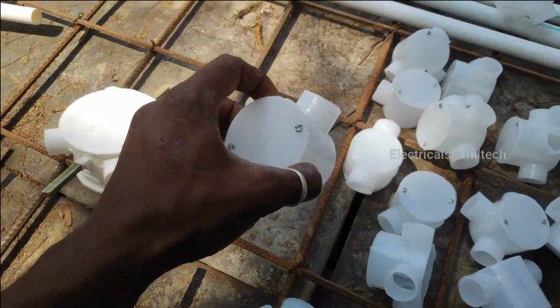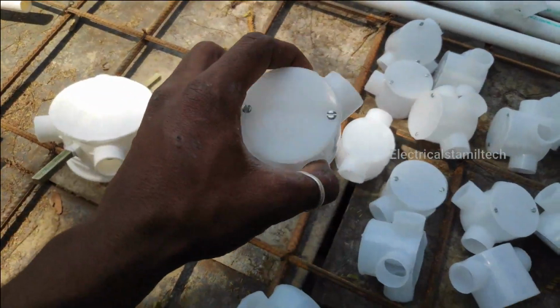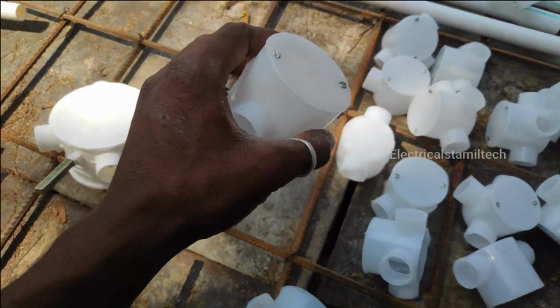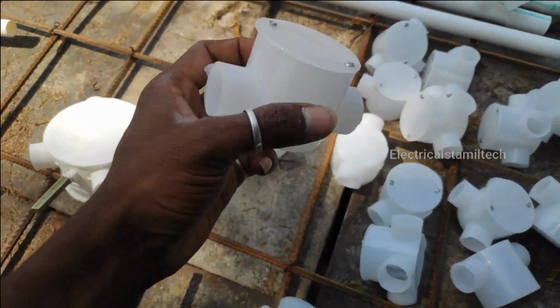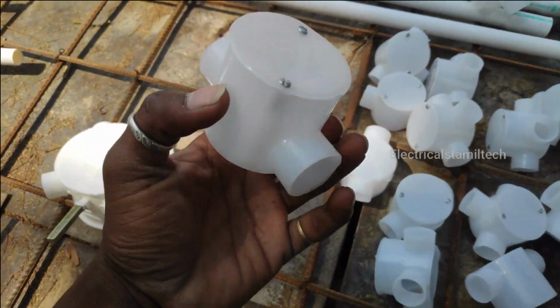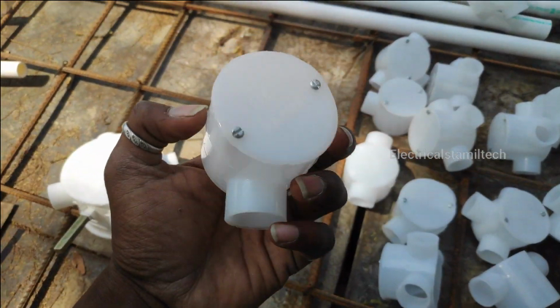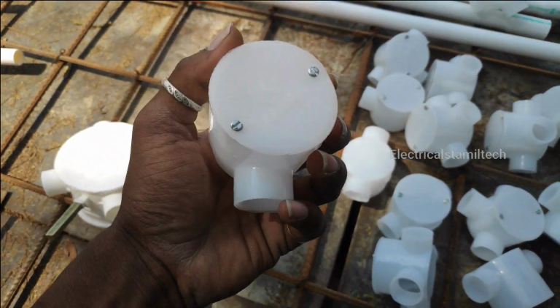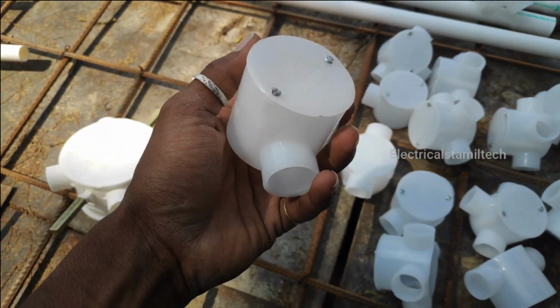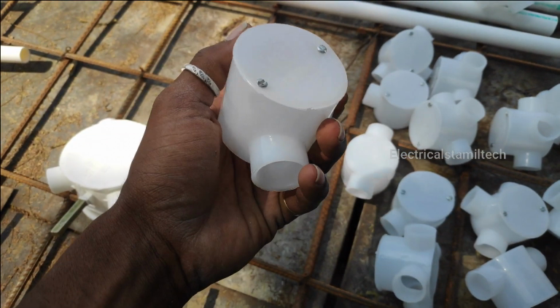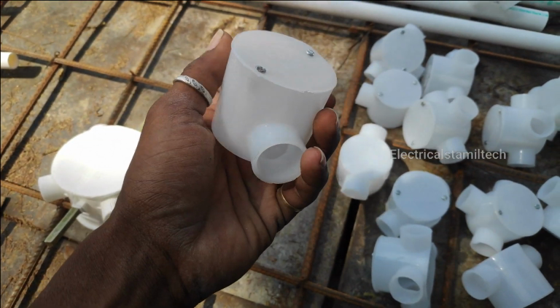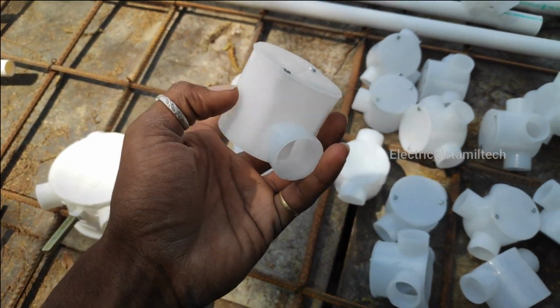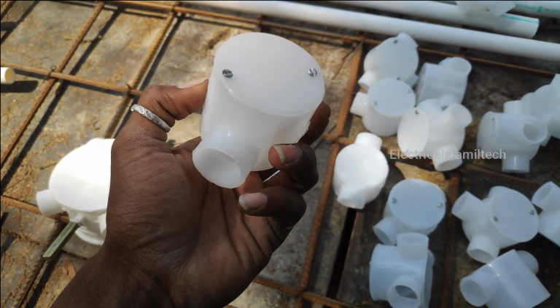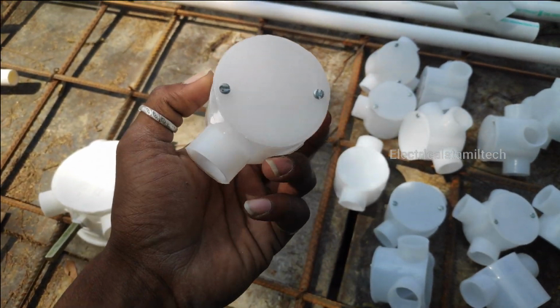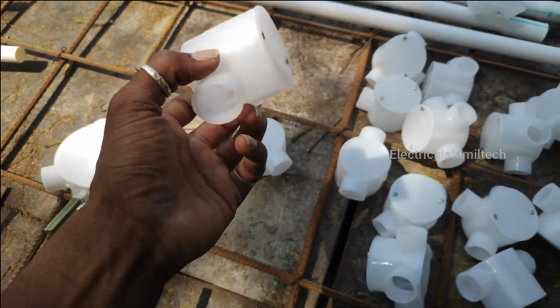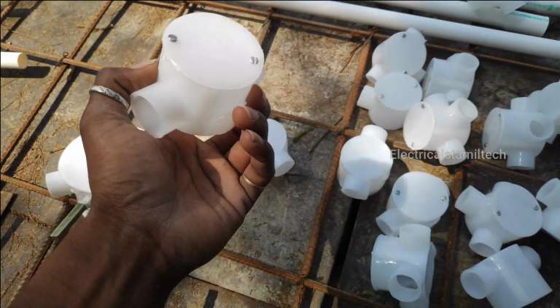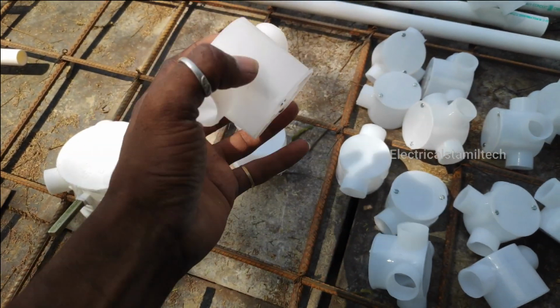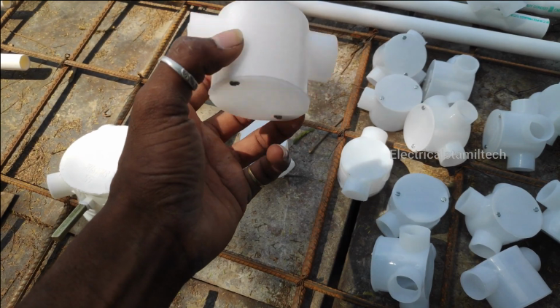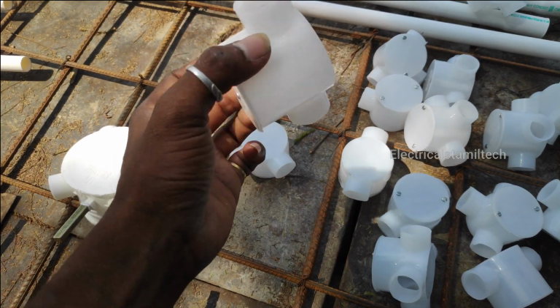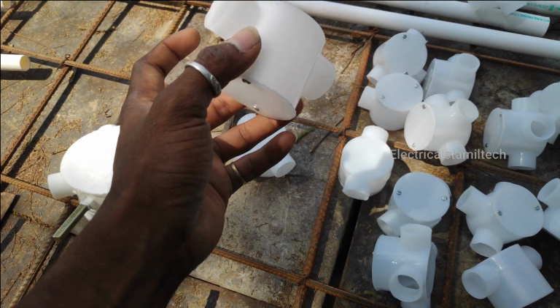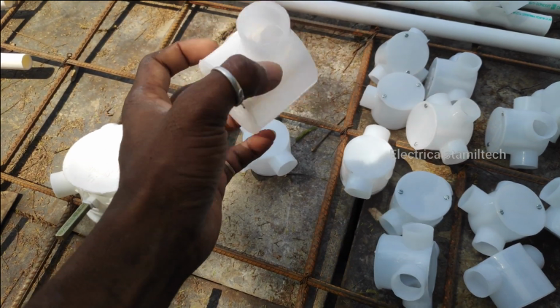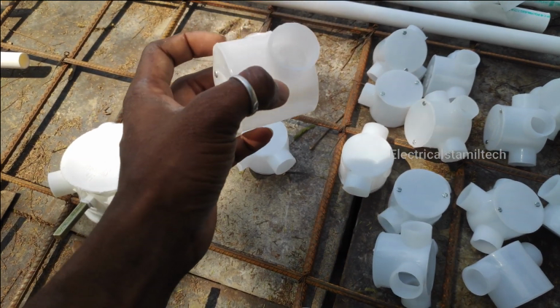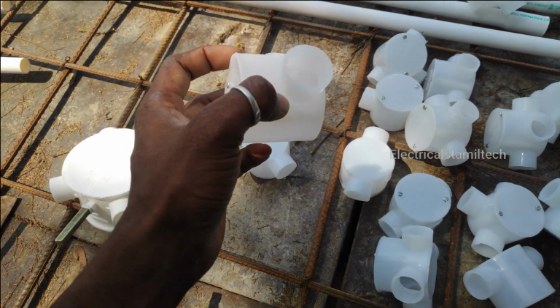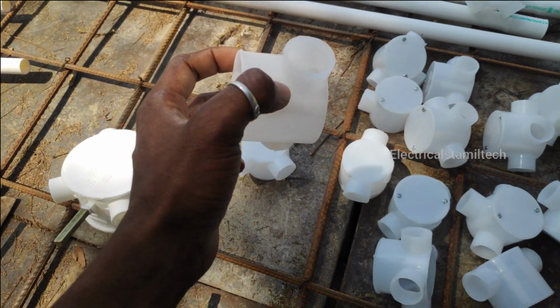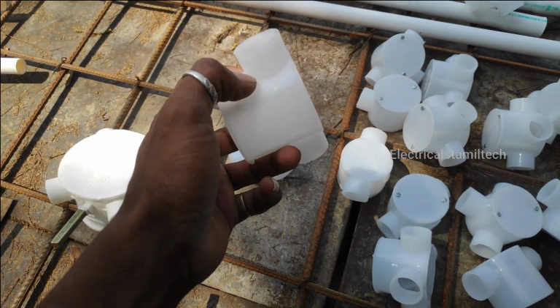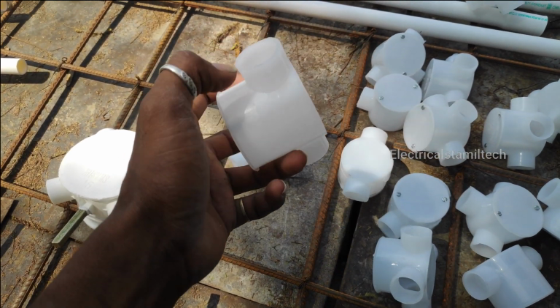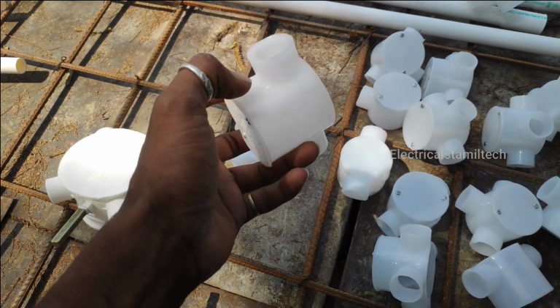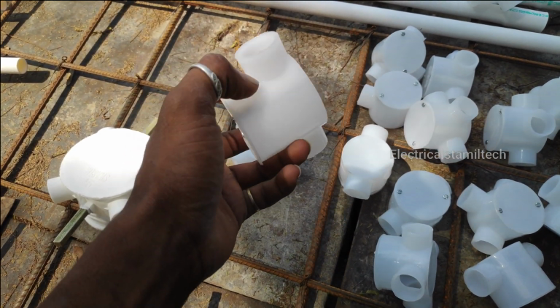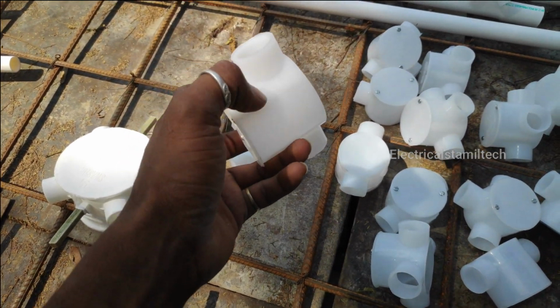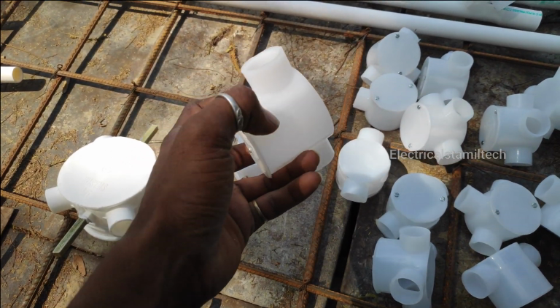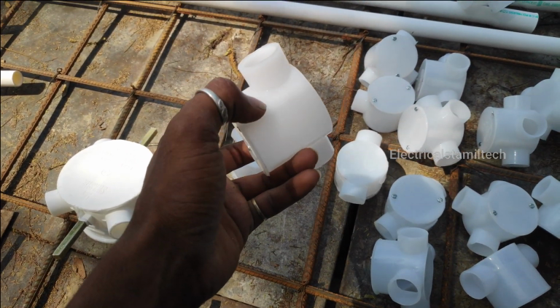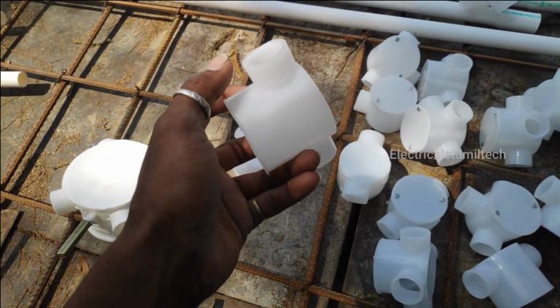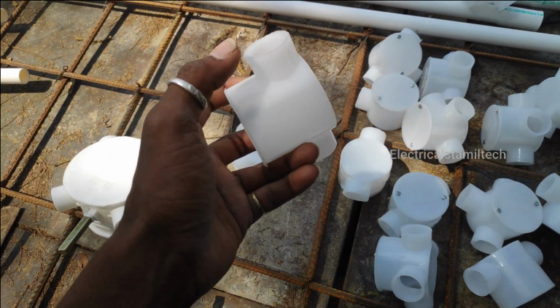This is a two-way junction box. This is a roof.